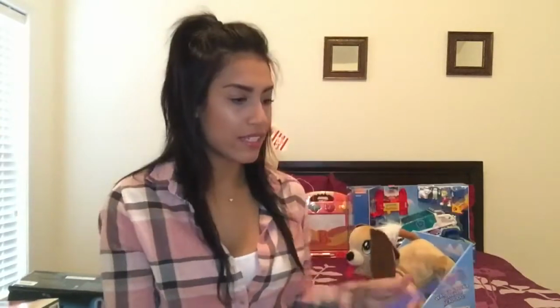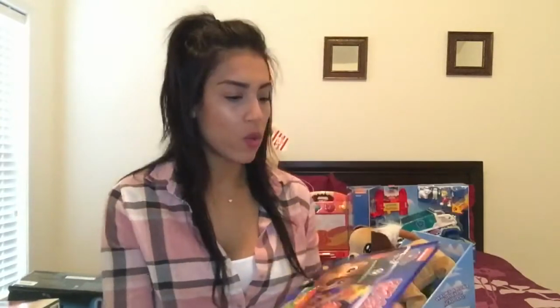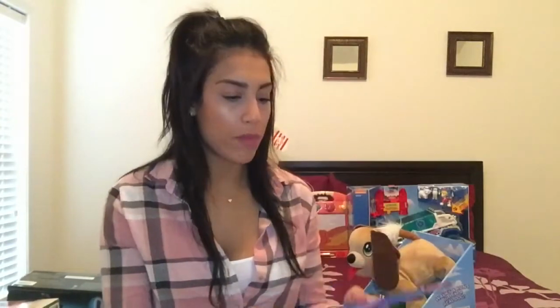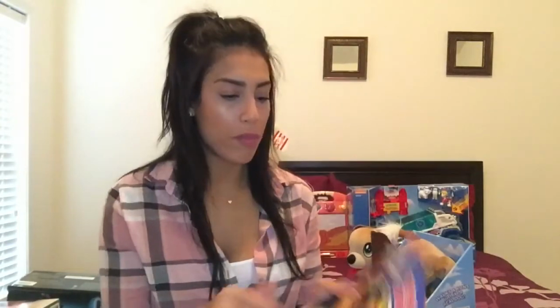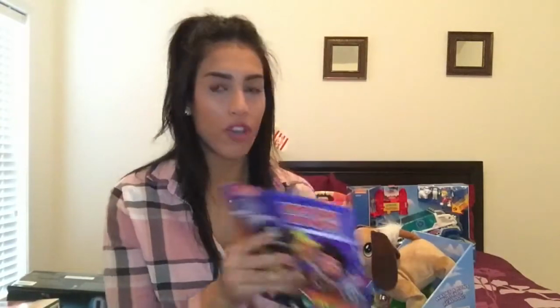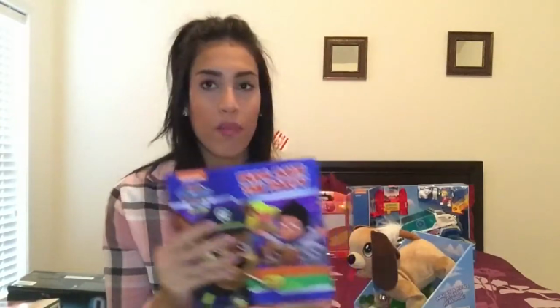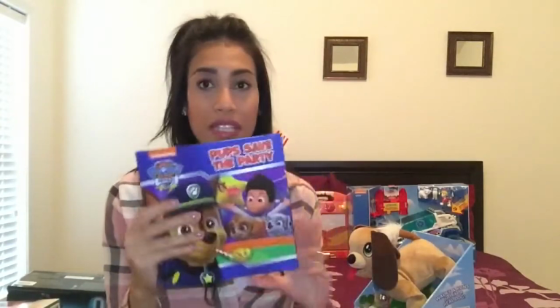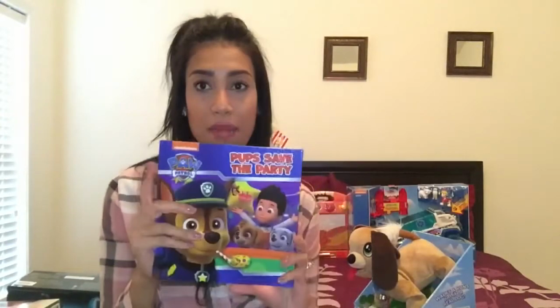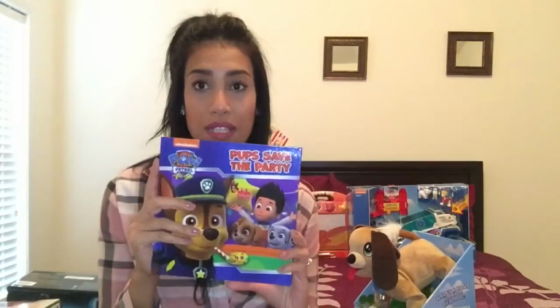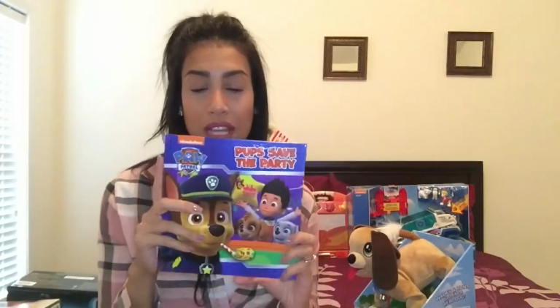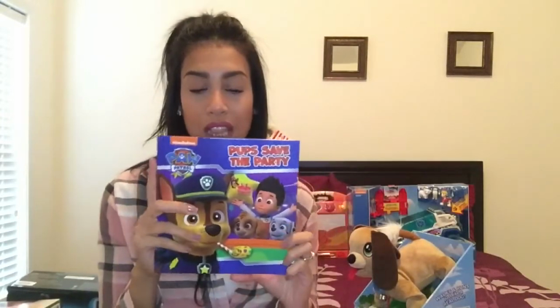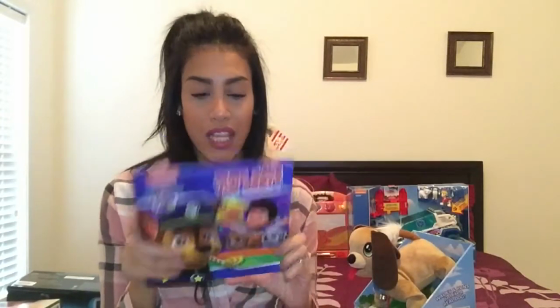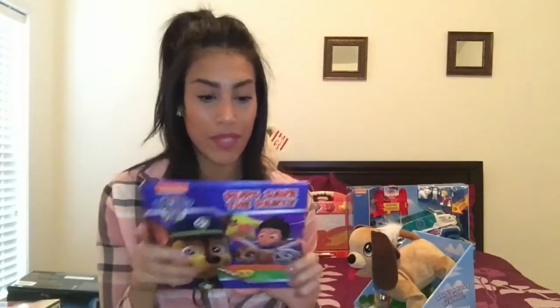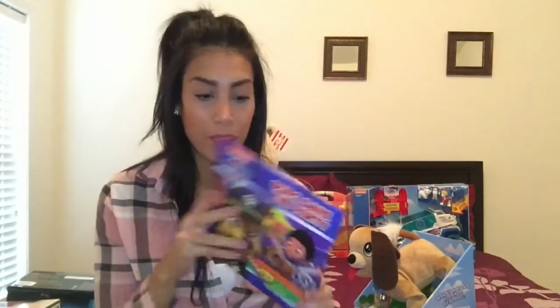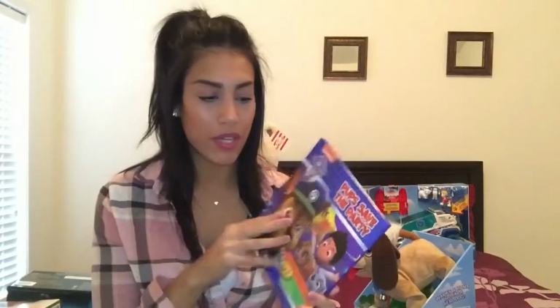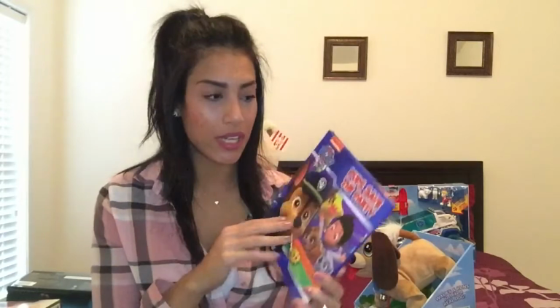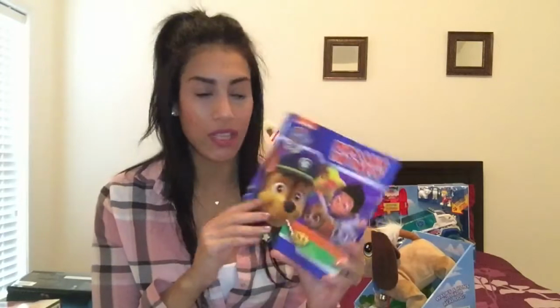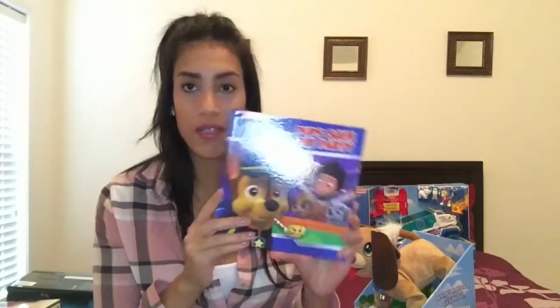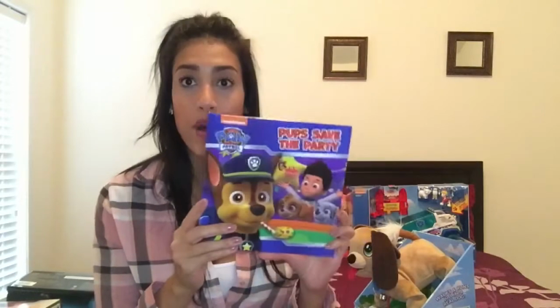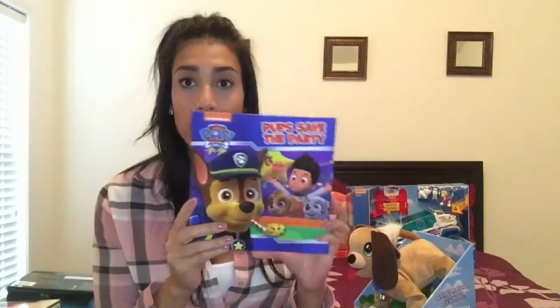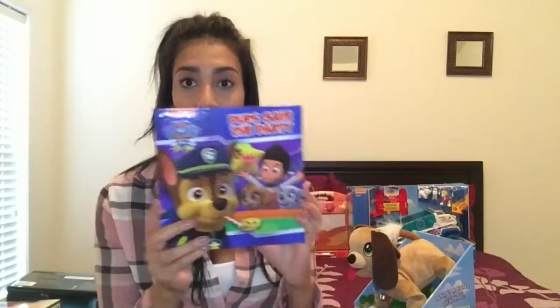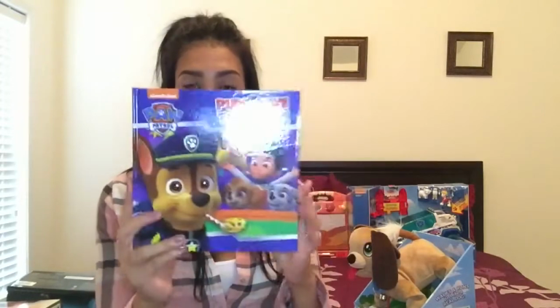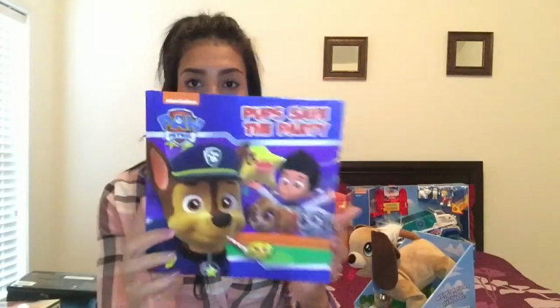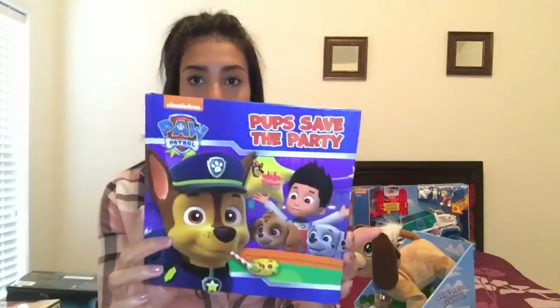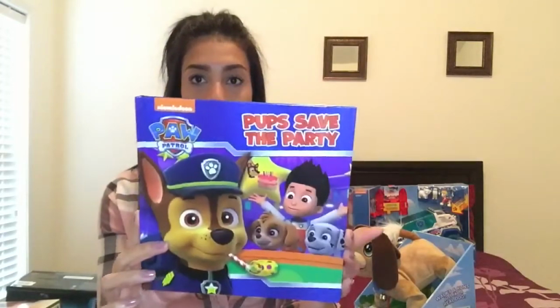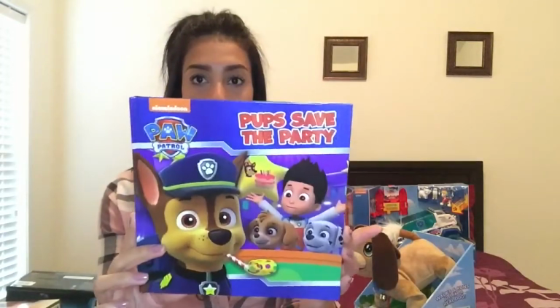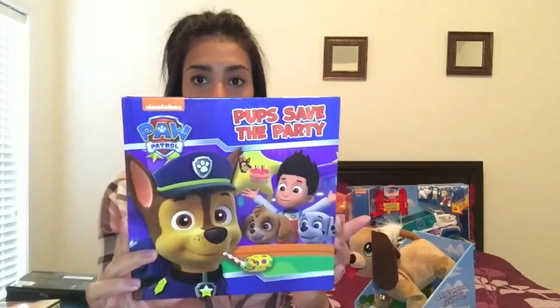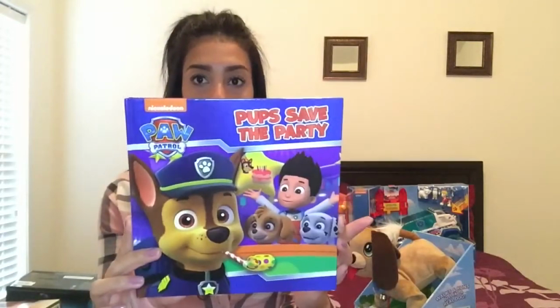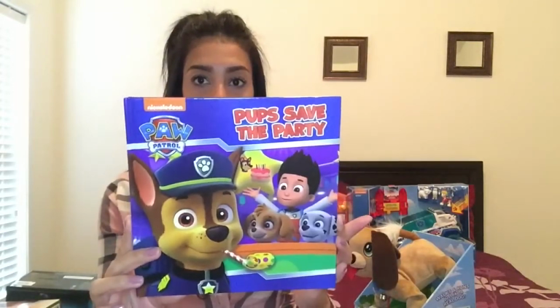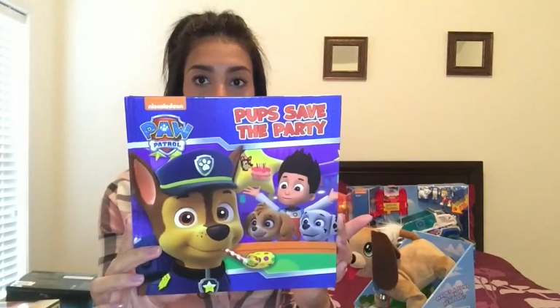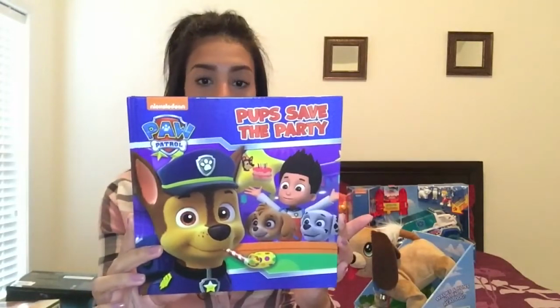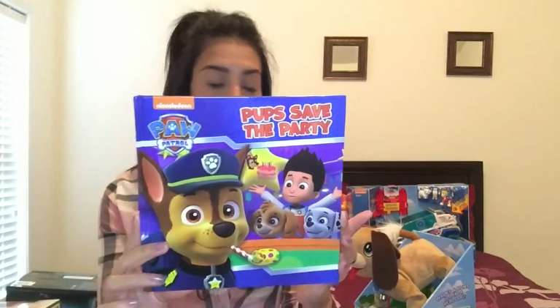Next is a book for my son. He loves books and he loves Paw Patrol, so I grabbed him this Paw Patrol book.